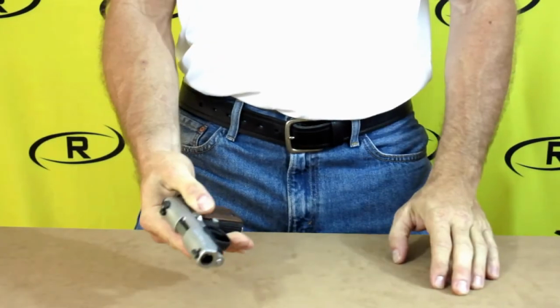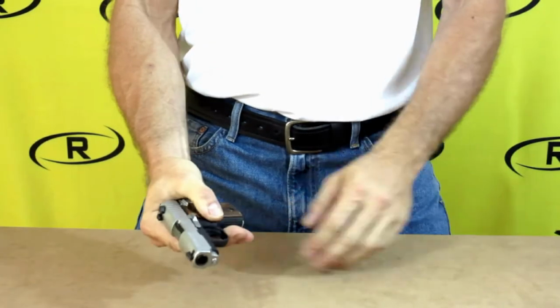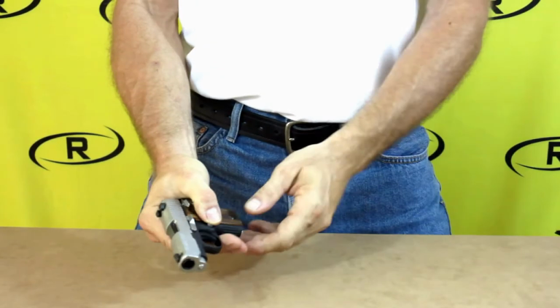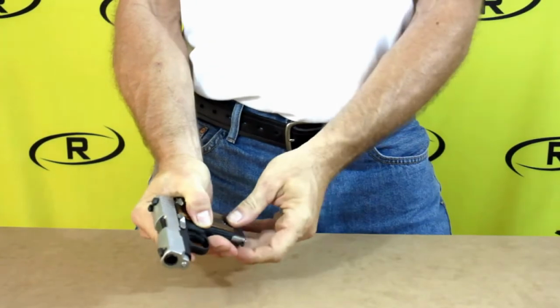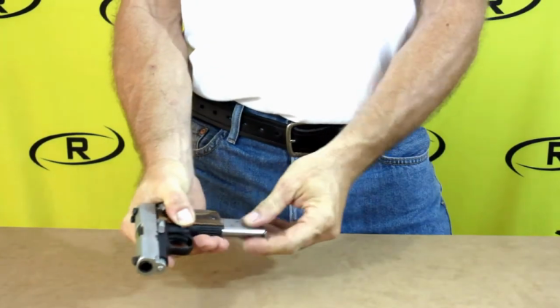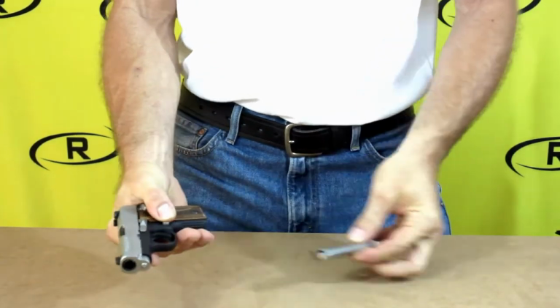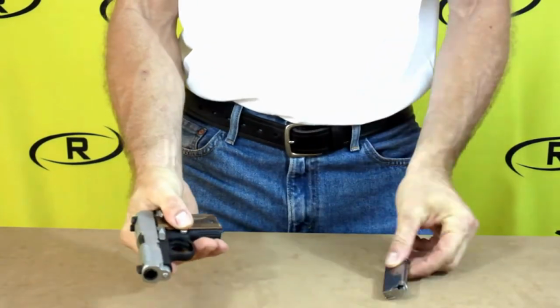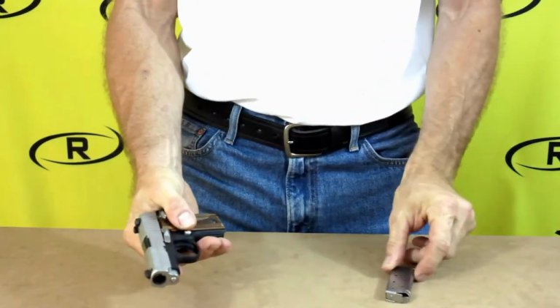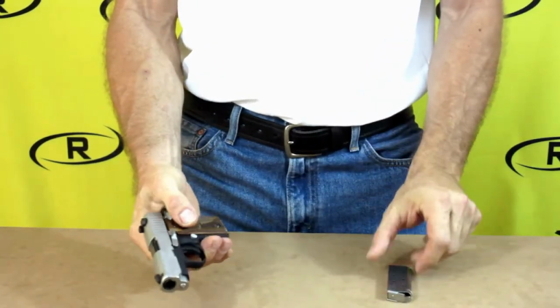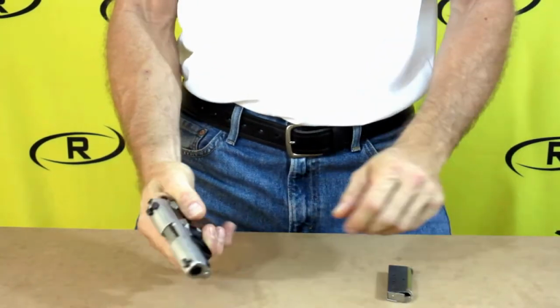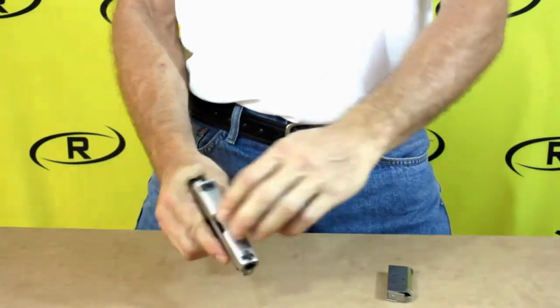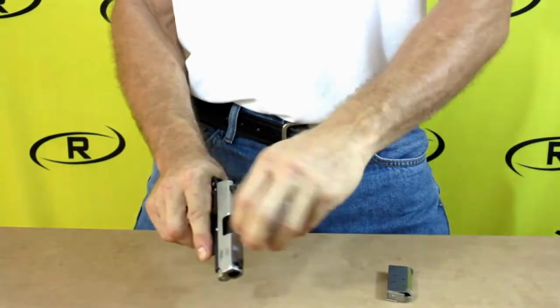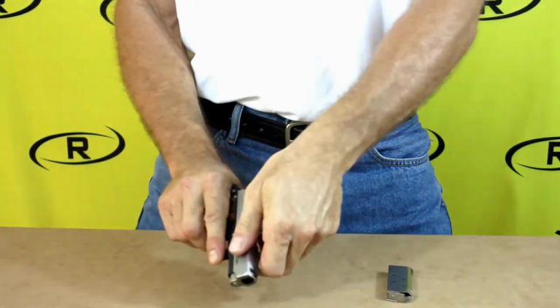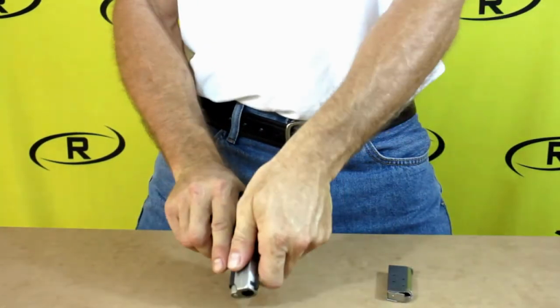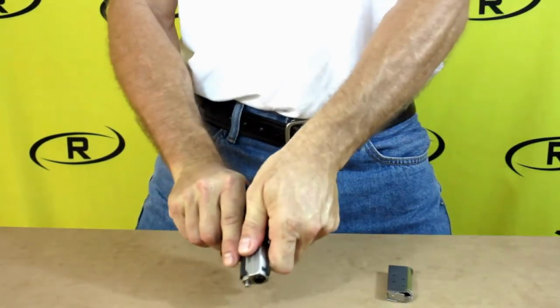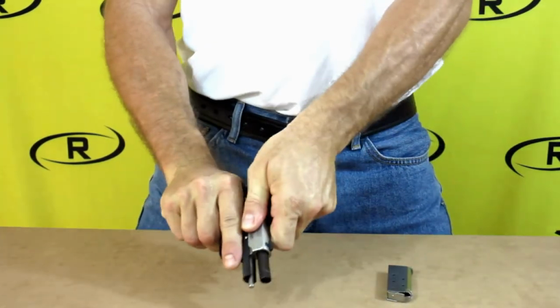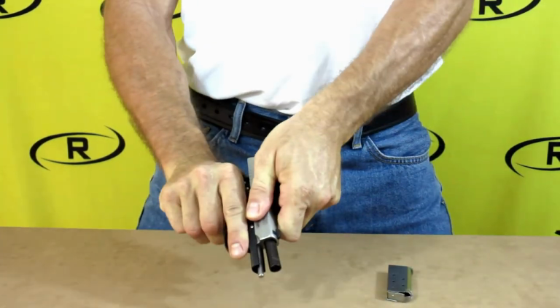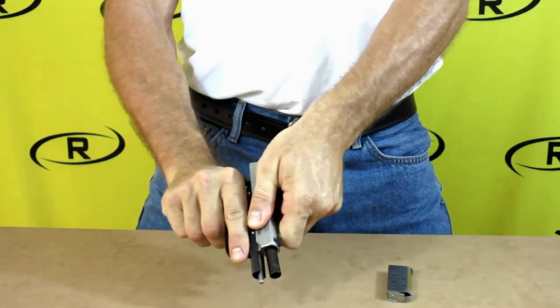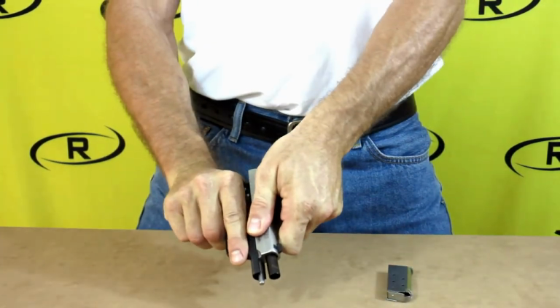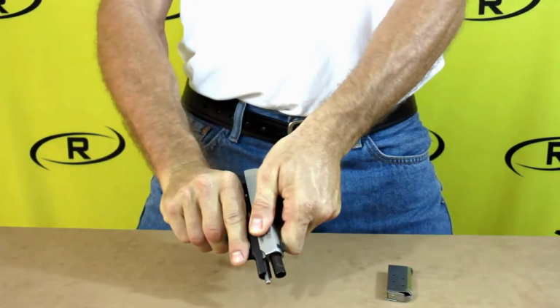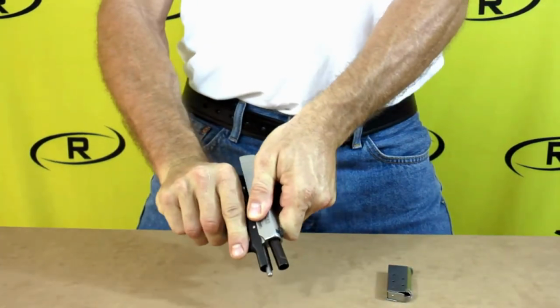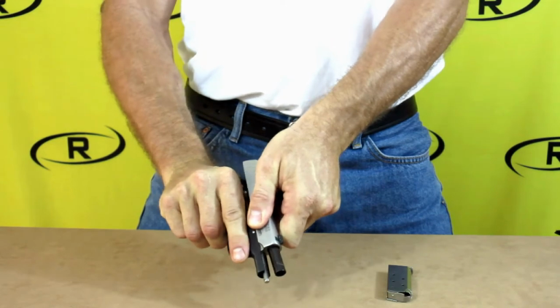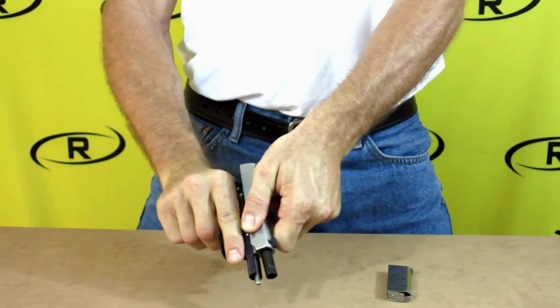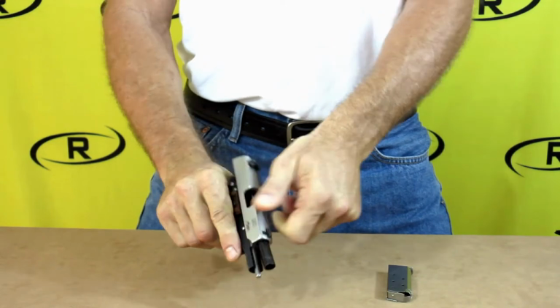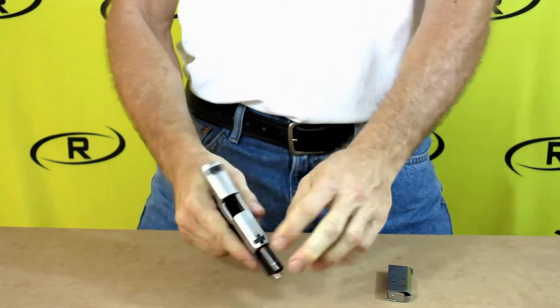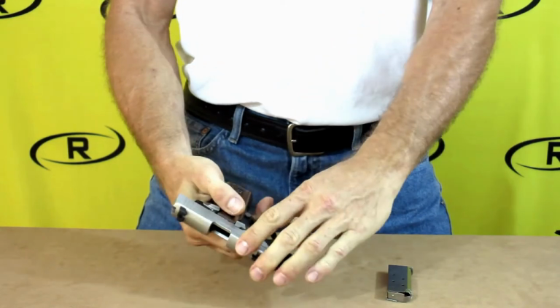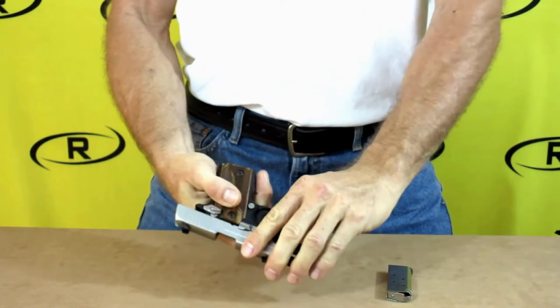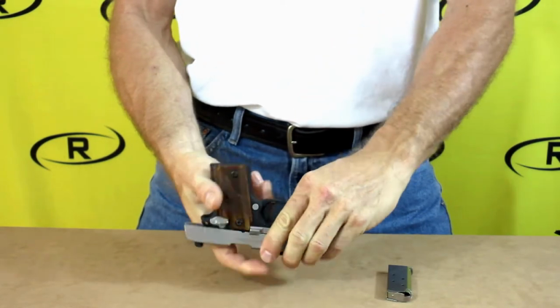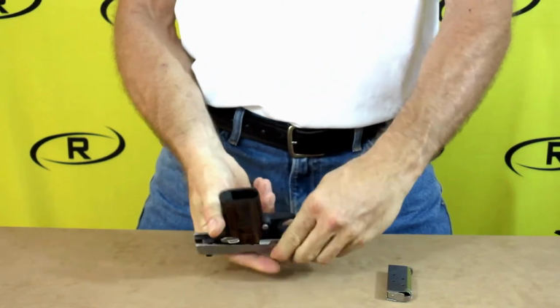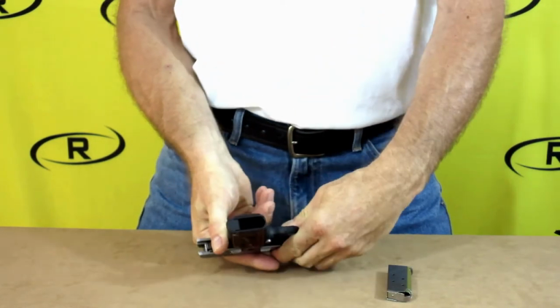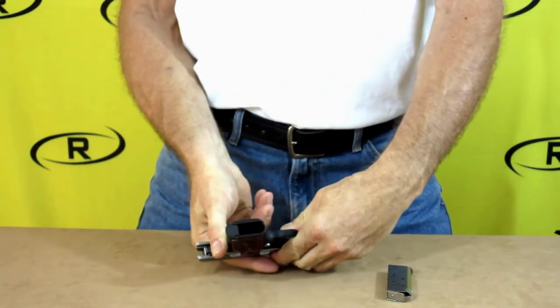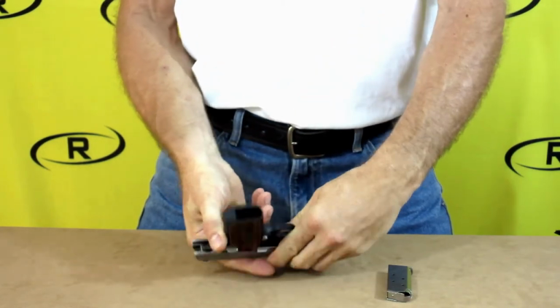At Remora, safety is top priority. So before we begin our demonstration, we want to make sure our firearm is checked and cleared.